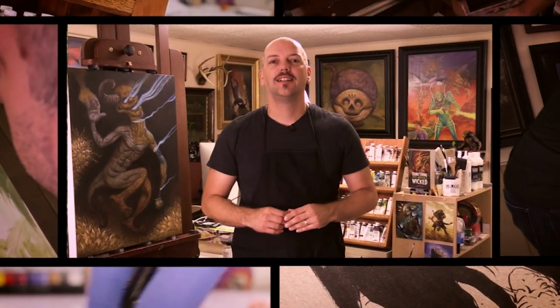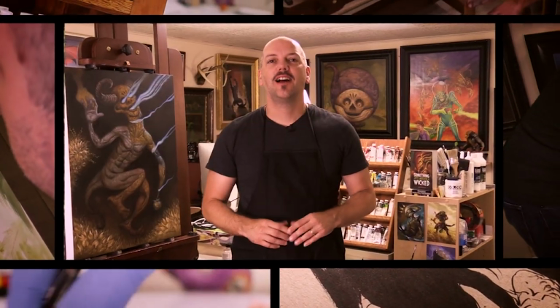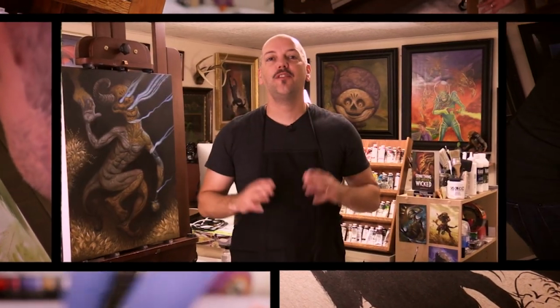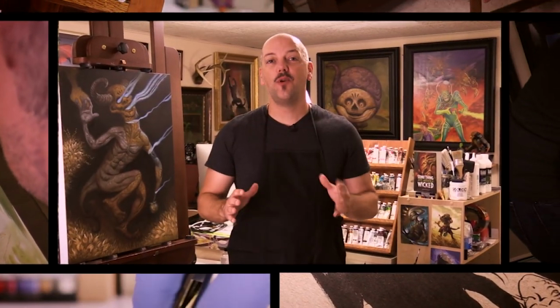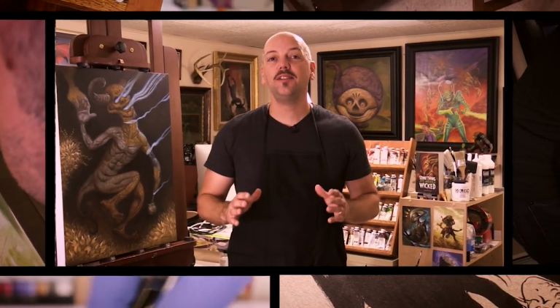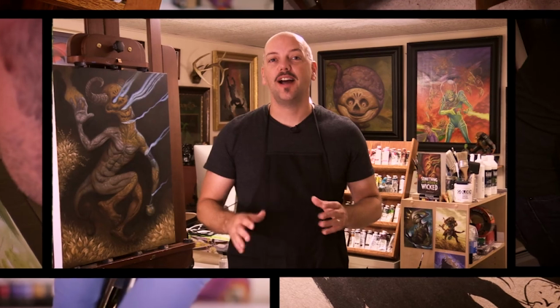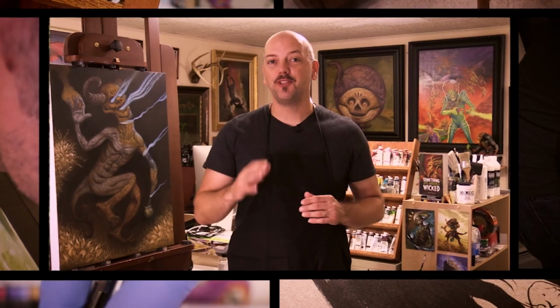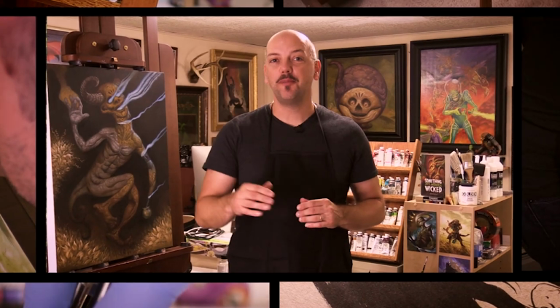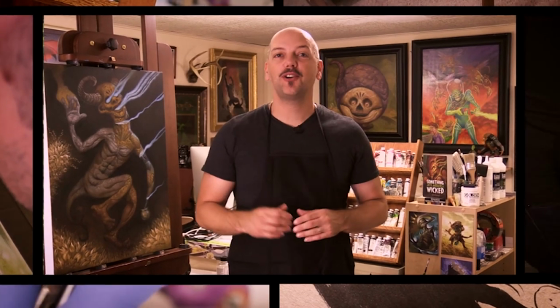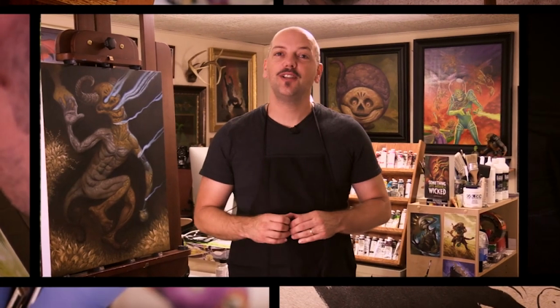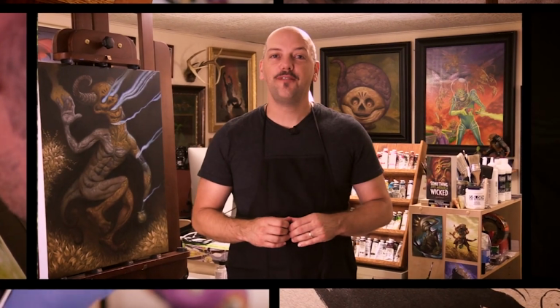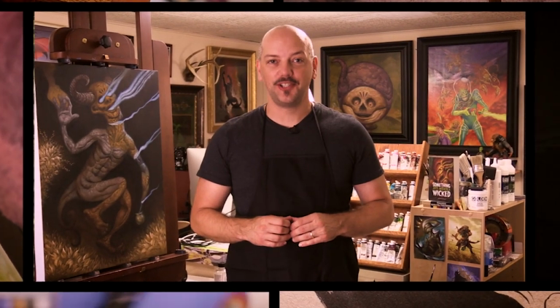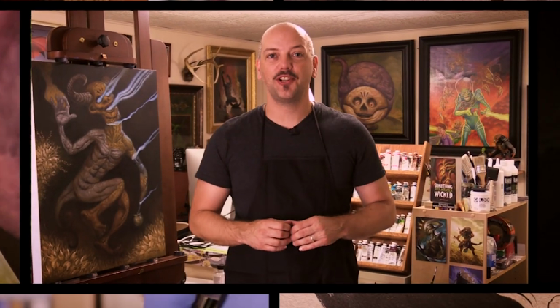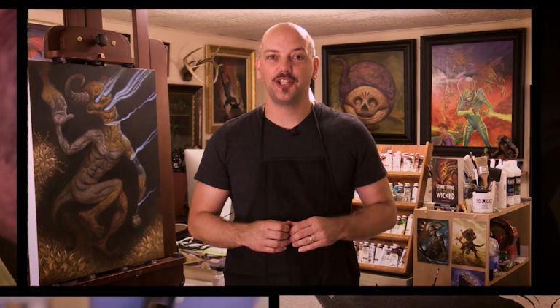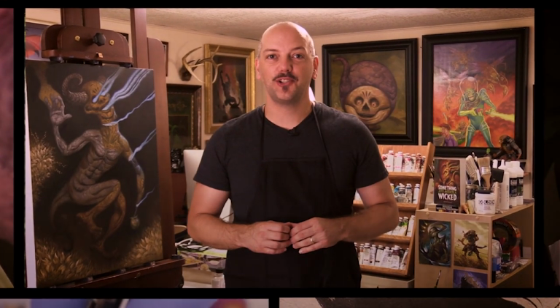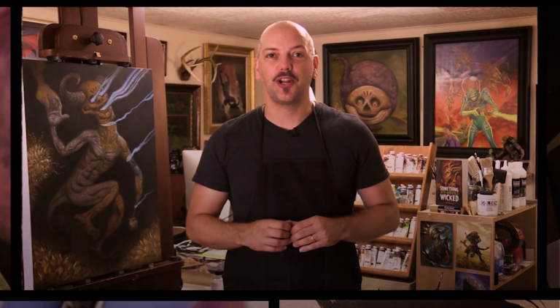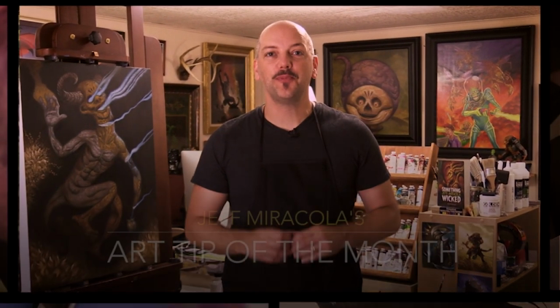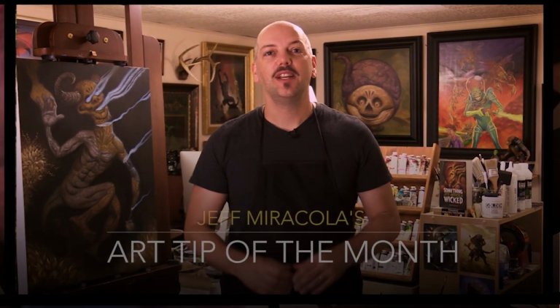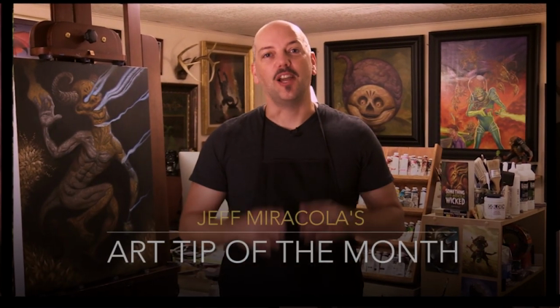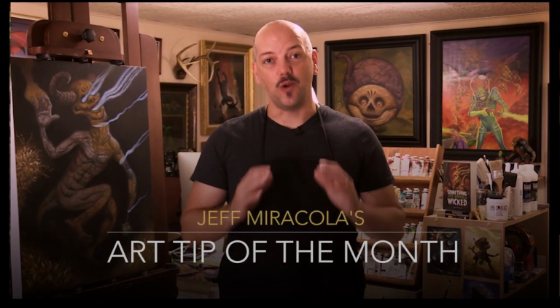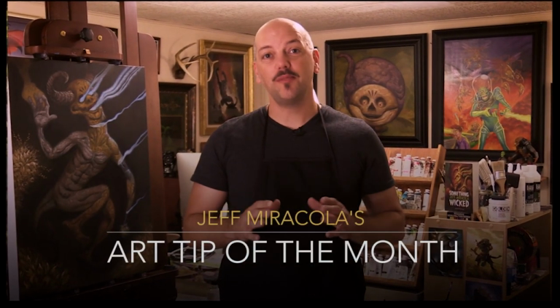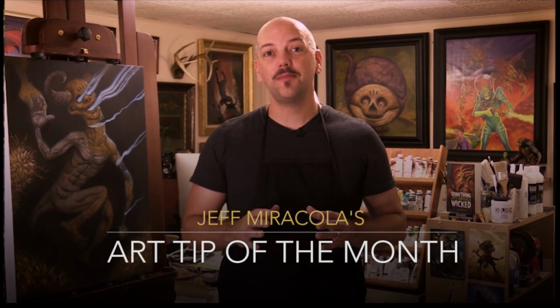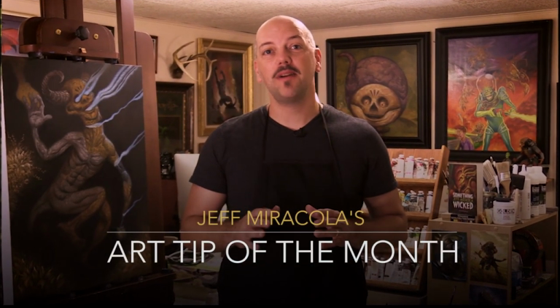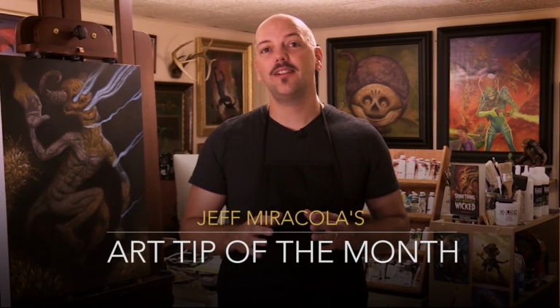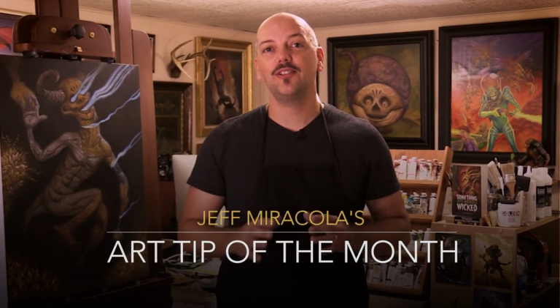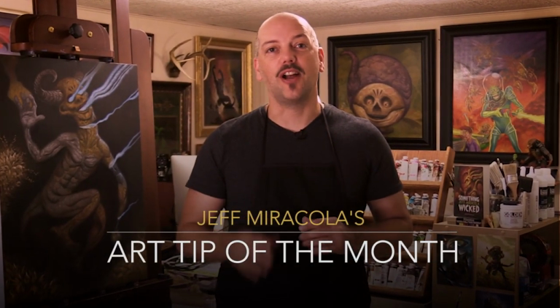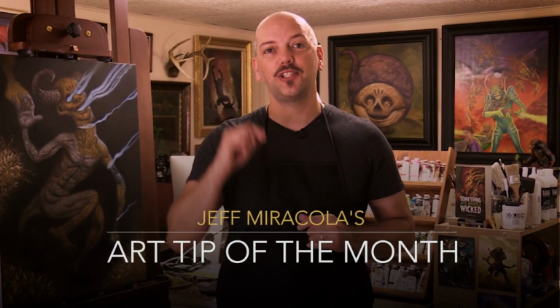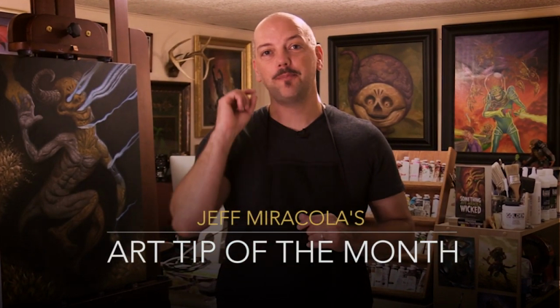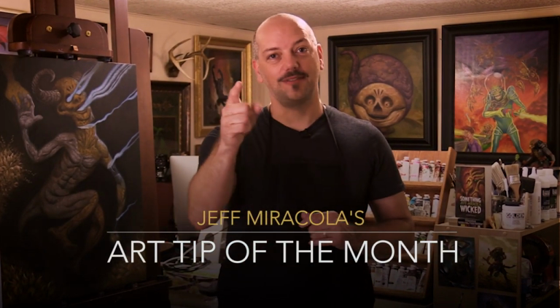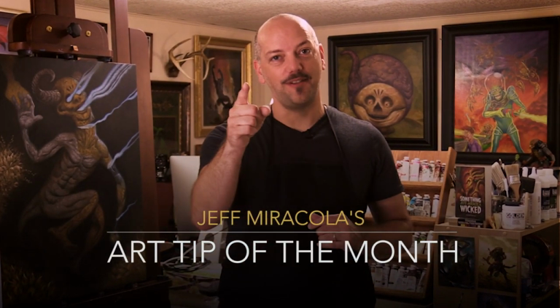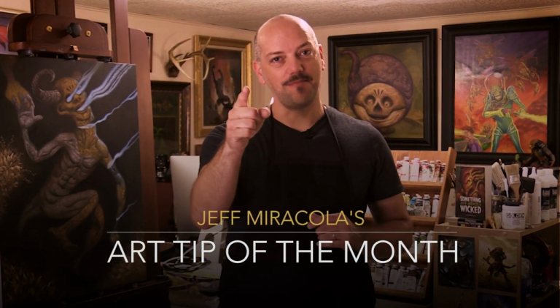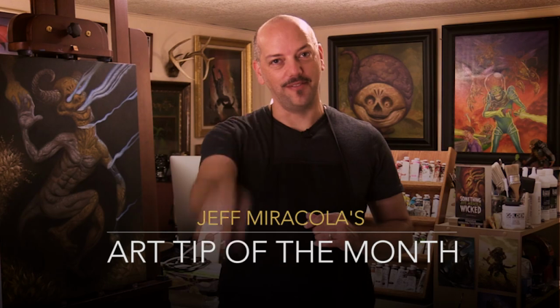Hi everyone, I'm Jeff Maricola, fantasy artist and illustrator, and welcome to my Muddy Colors Art Tip of the Month.